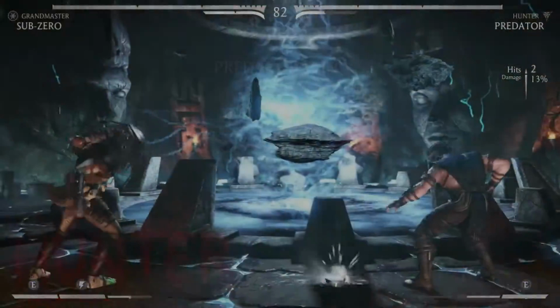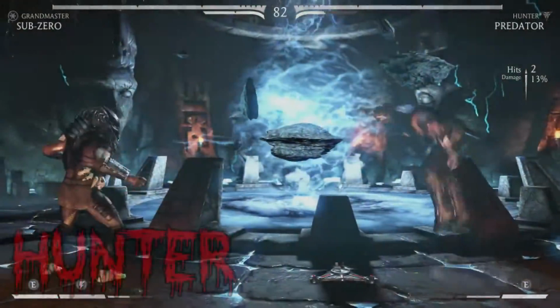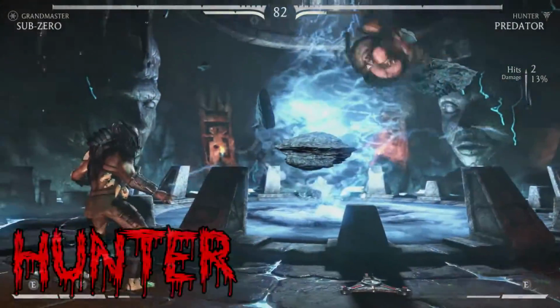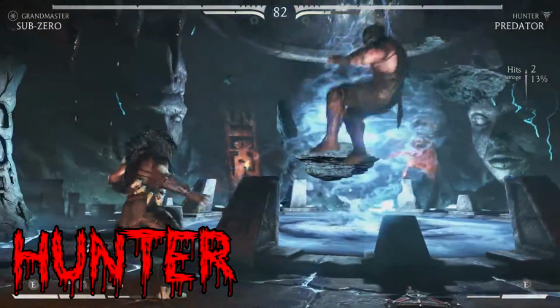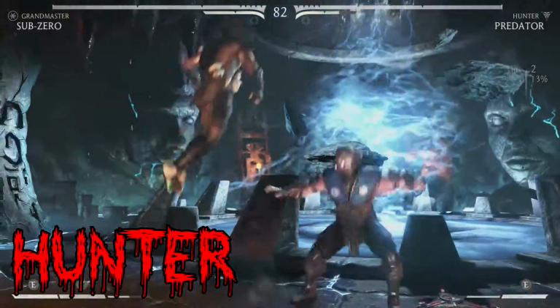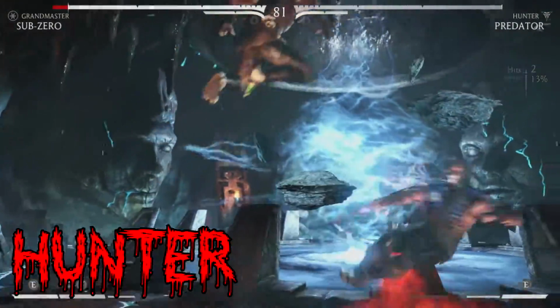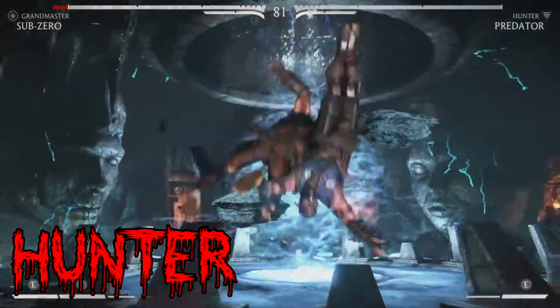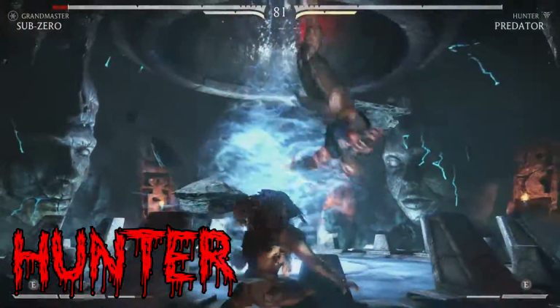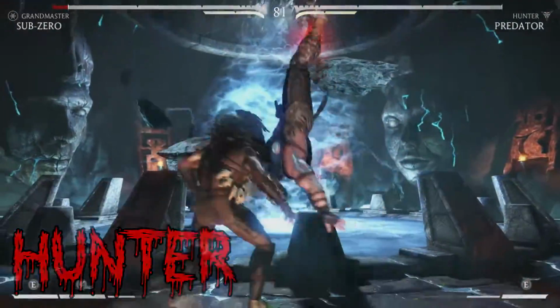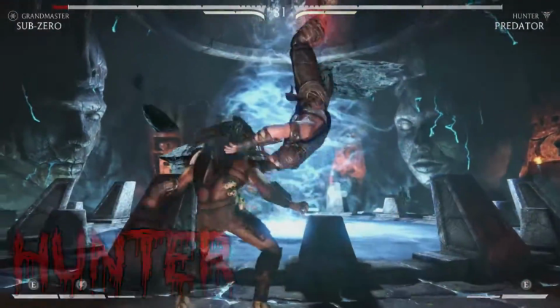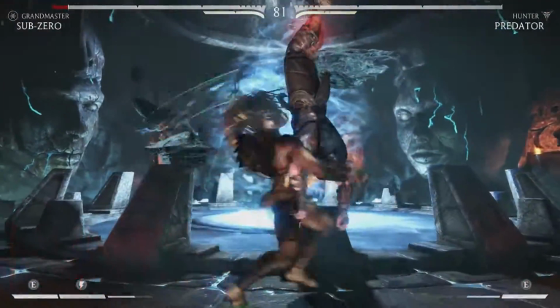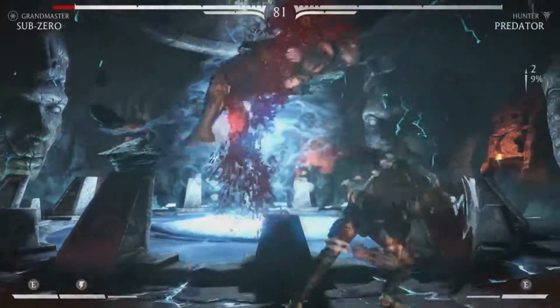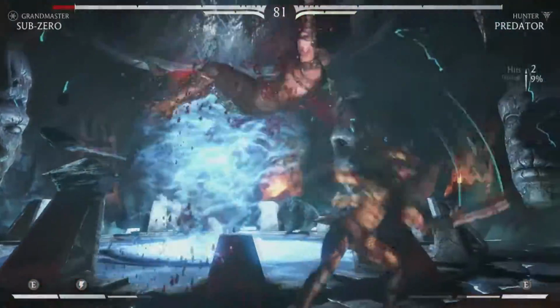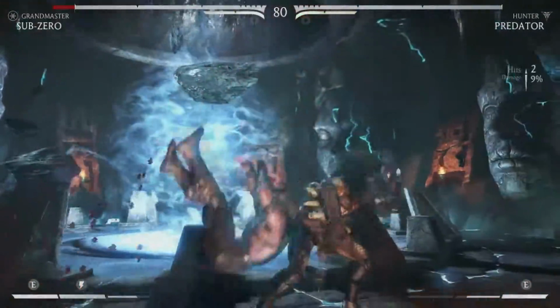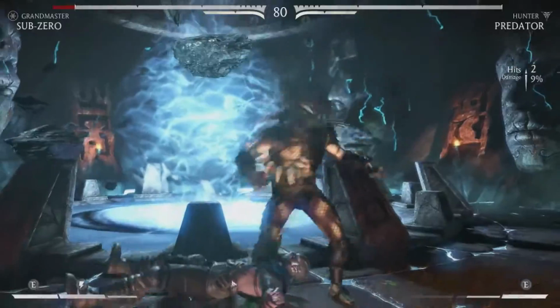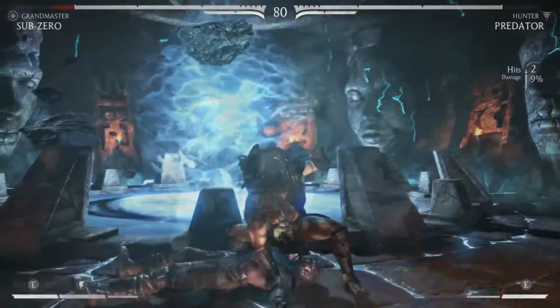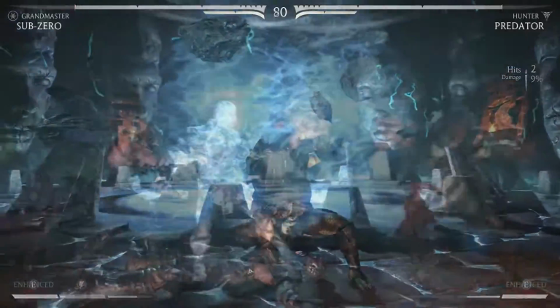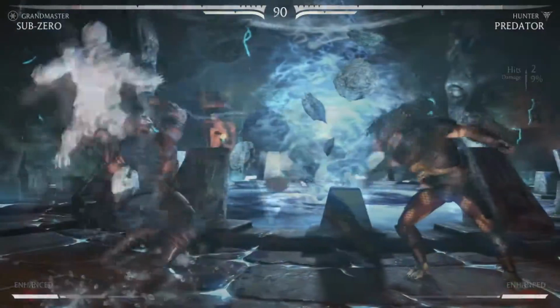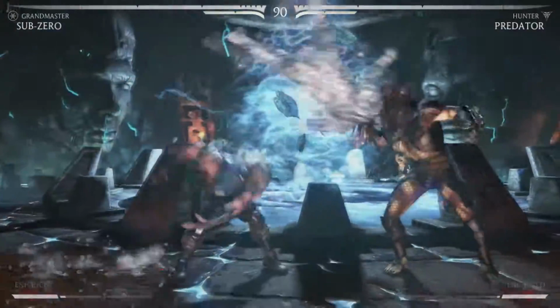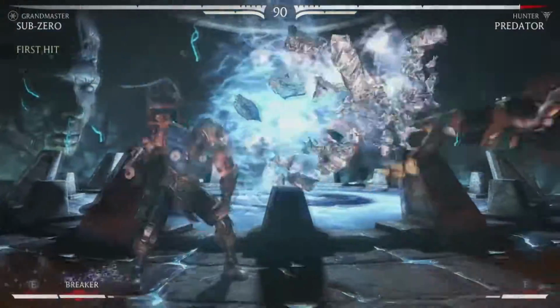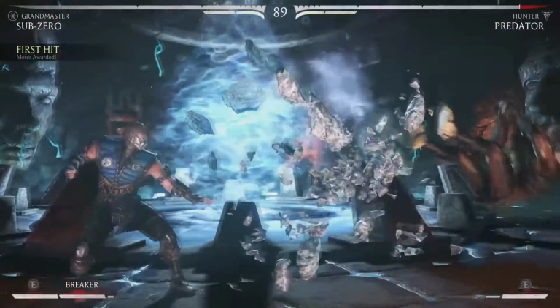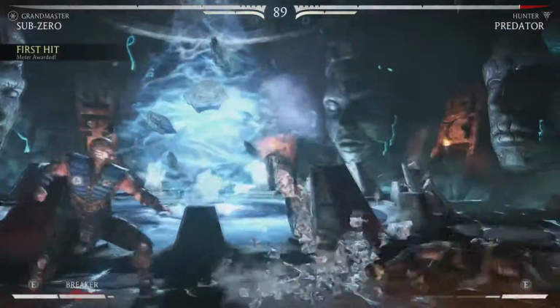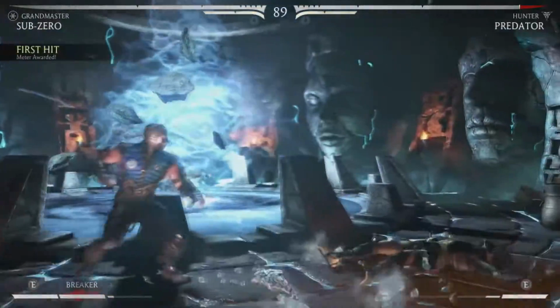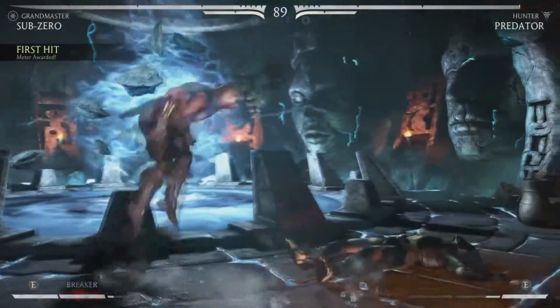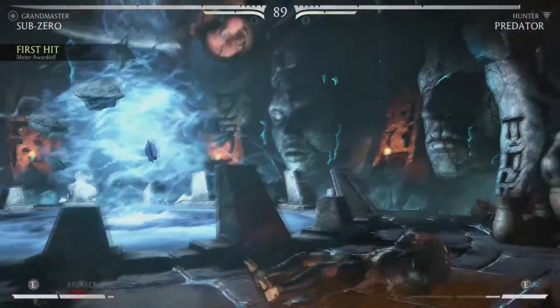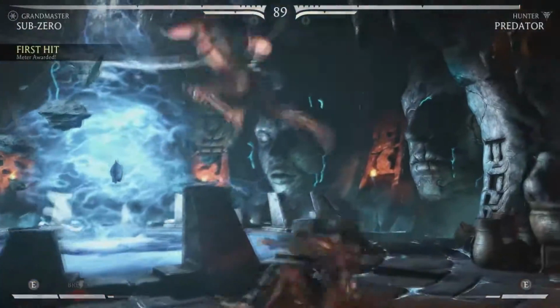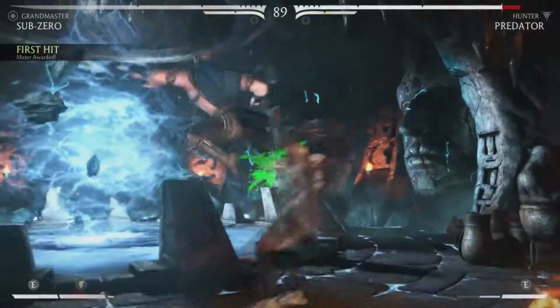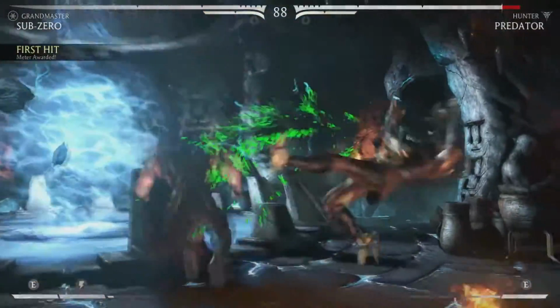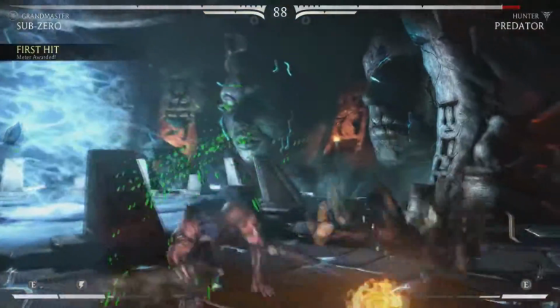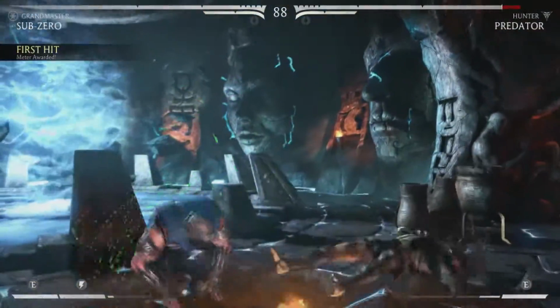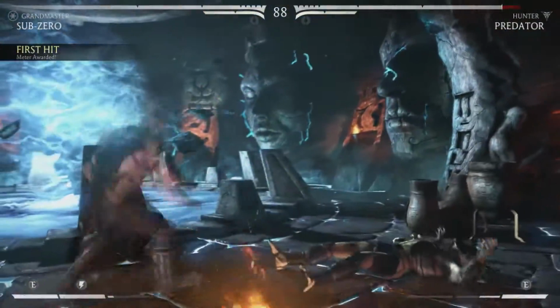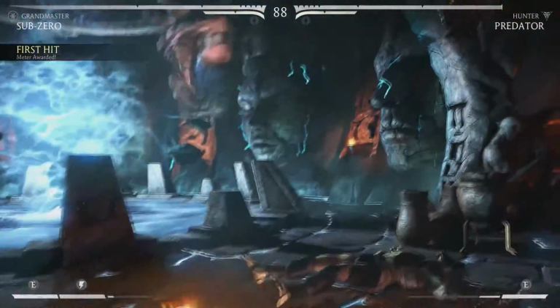In the Hunter variation, you have the Snag Trap and the Med Kit. The Med Kit simply puts a little bit more health back on your bar.